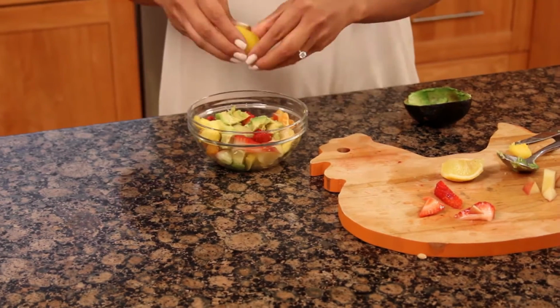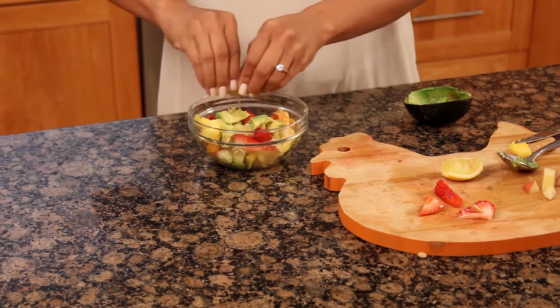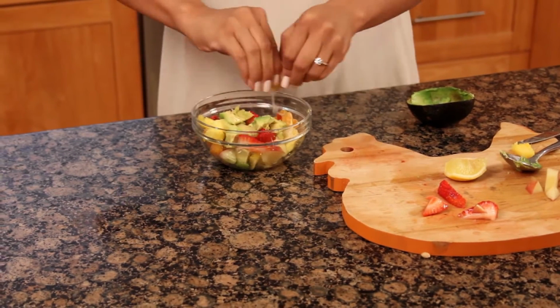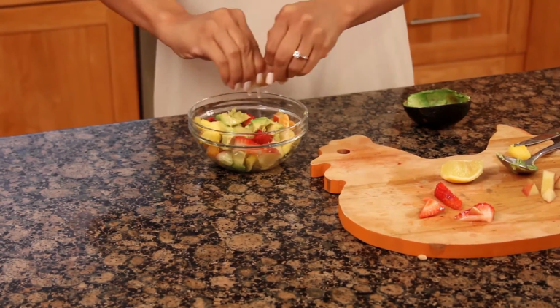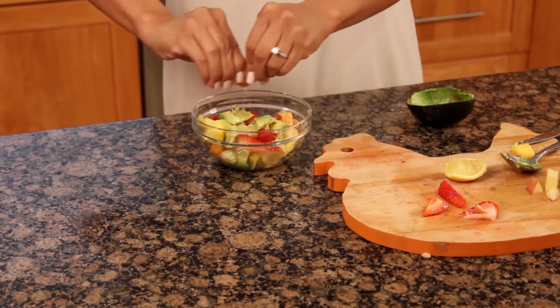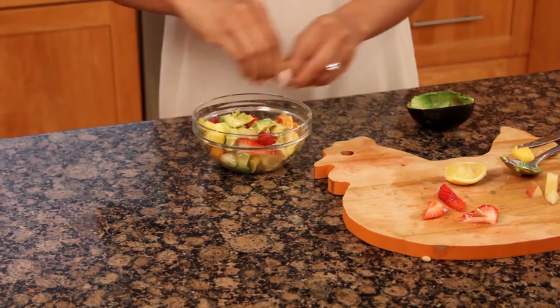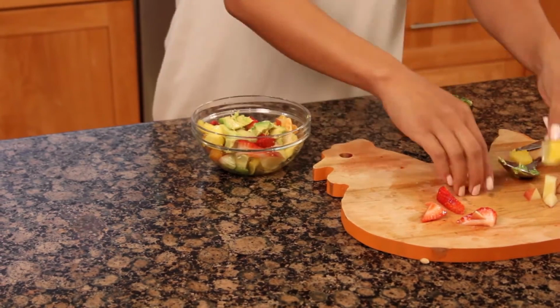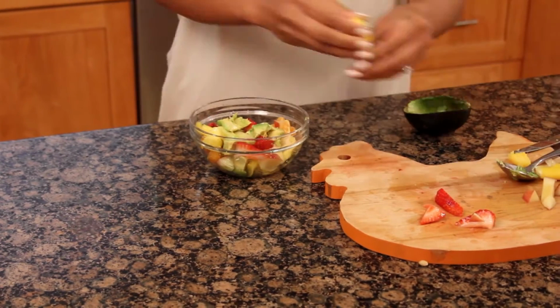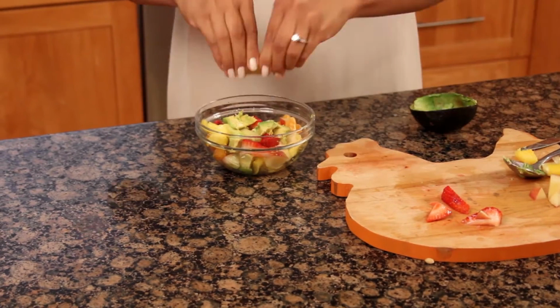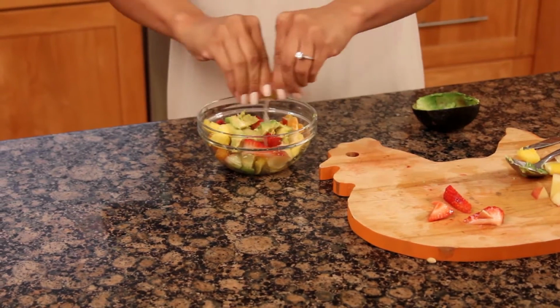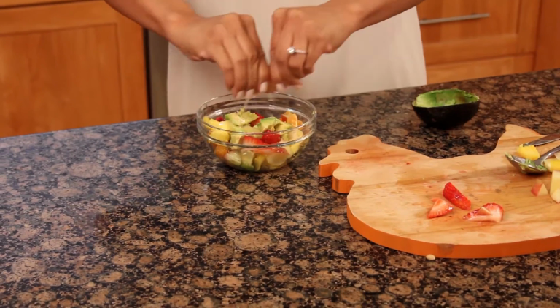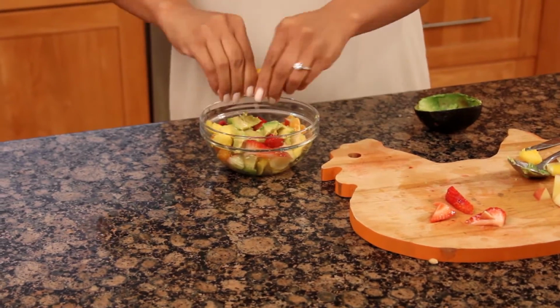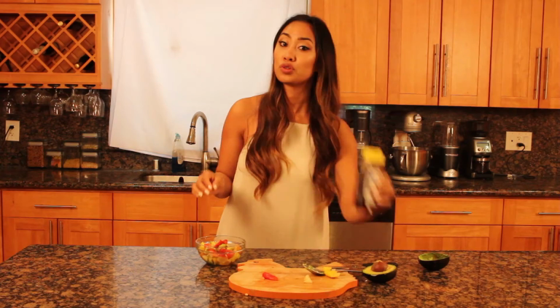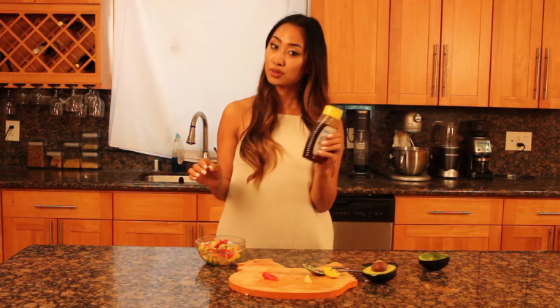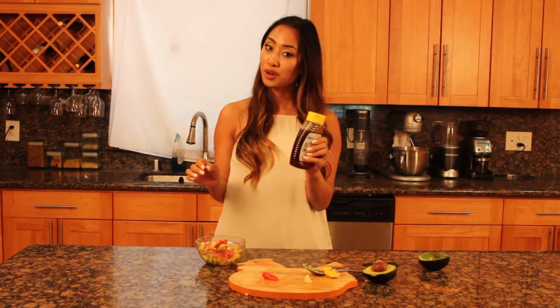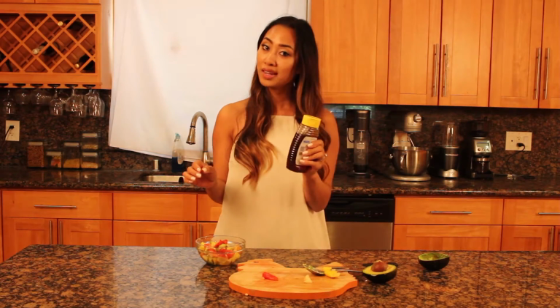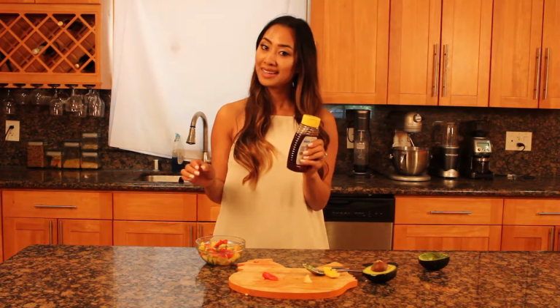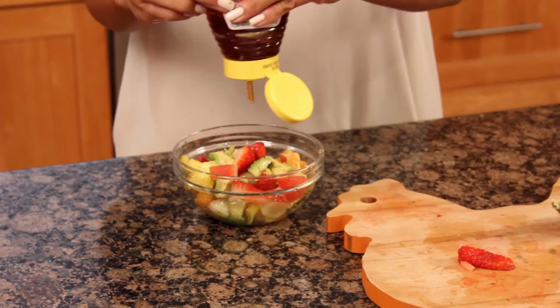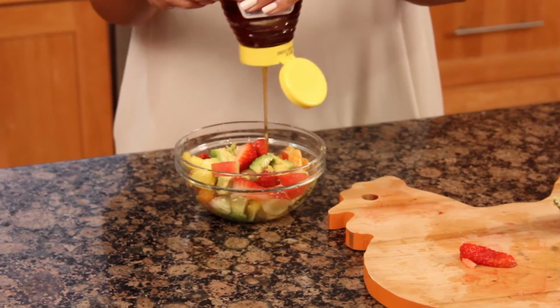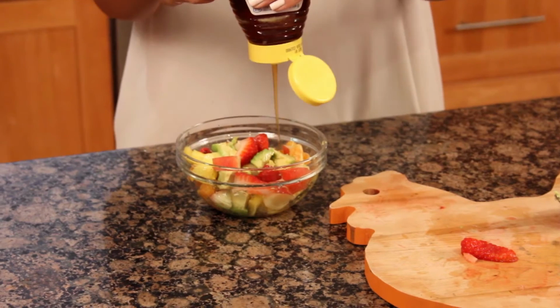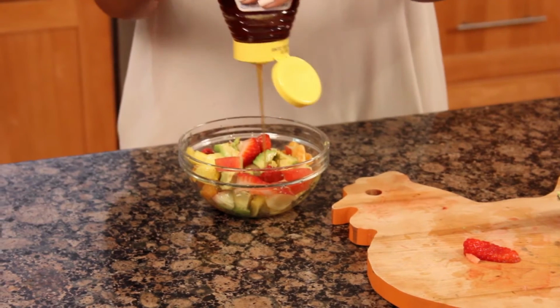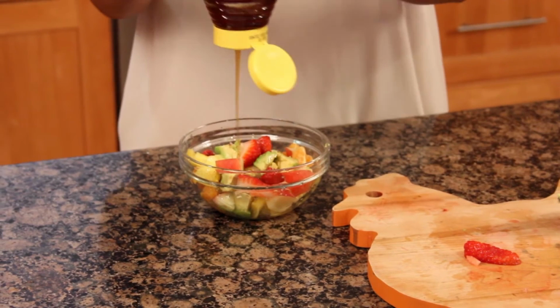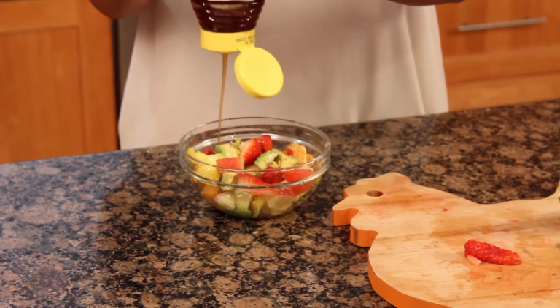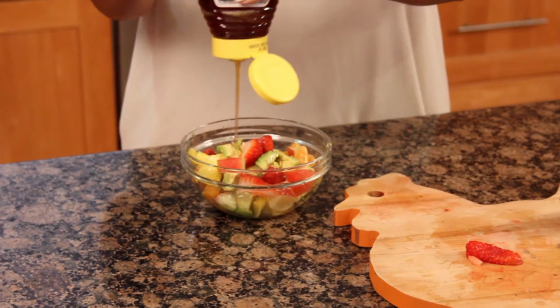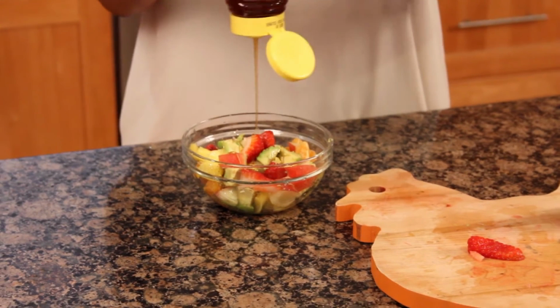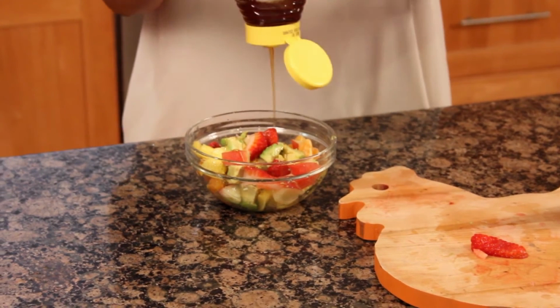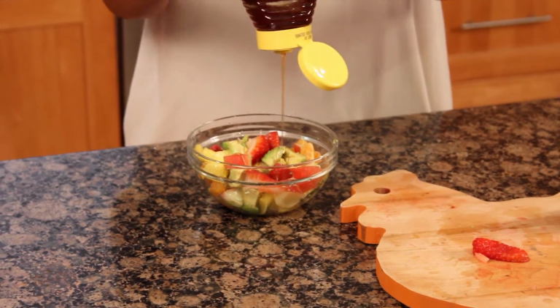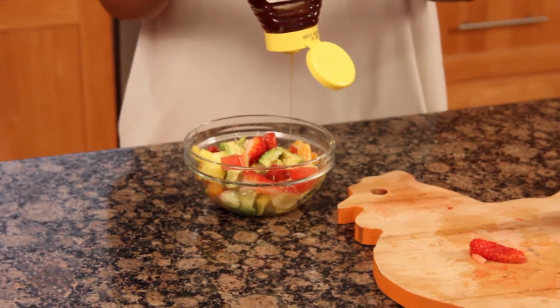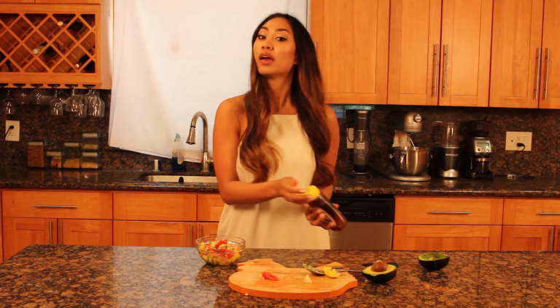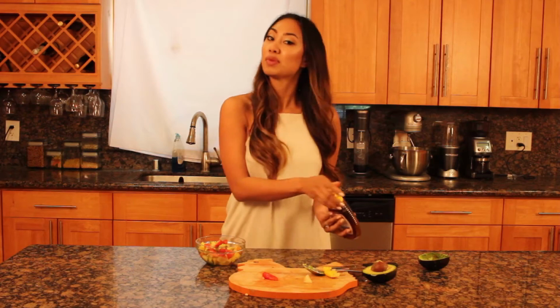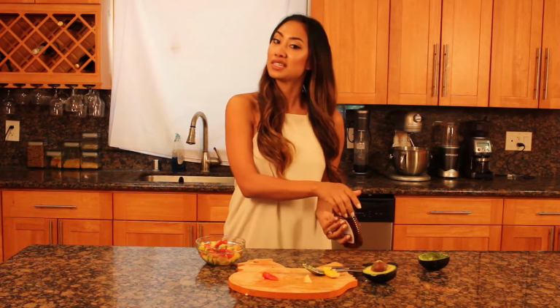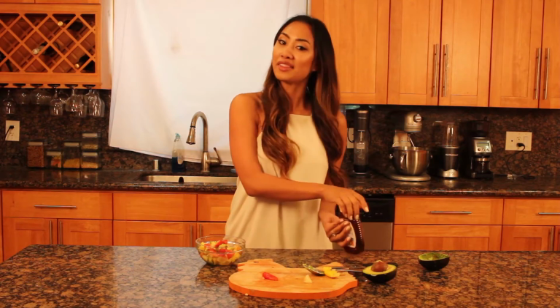Squeeze your lemon, drizzle your honey, and mix together.